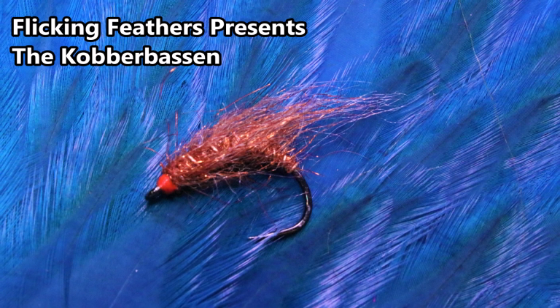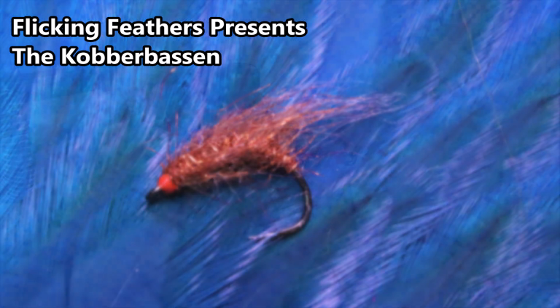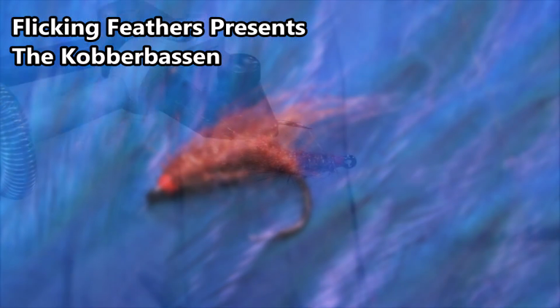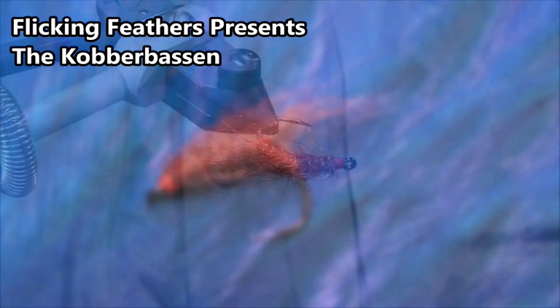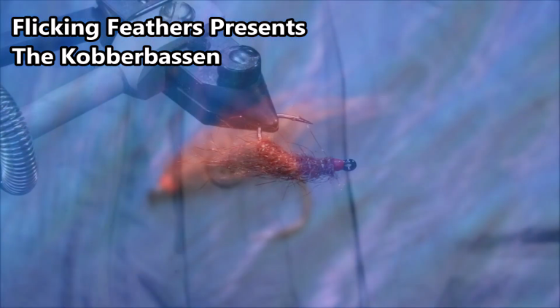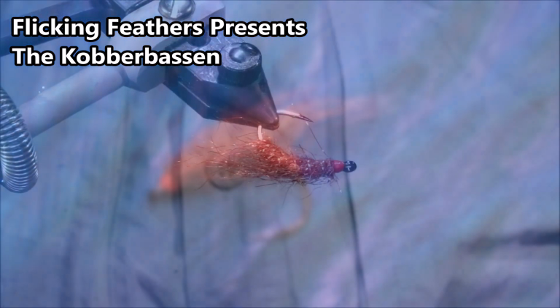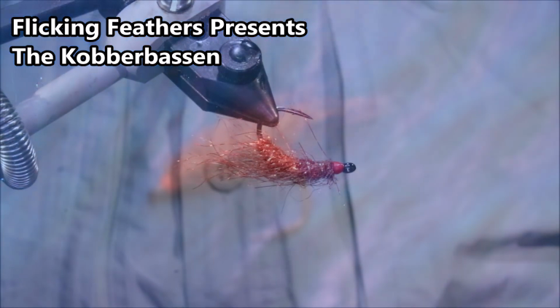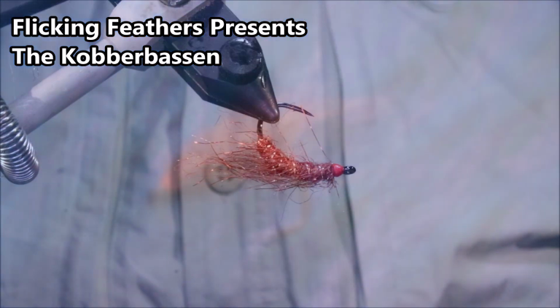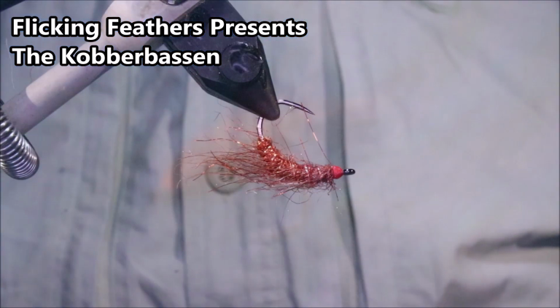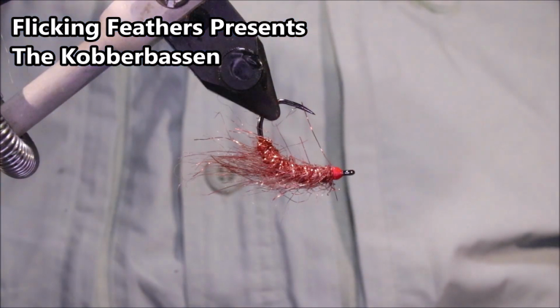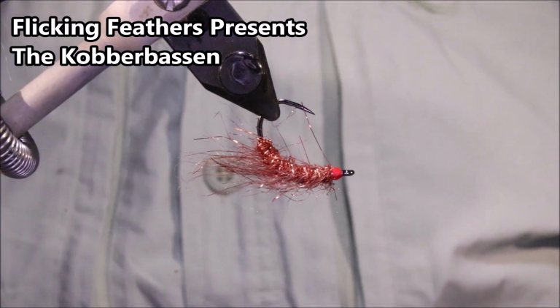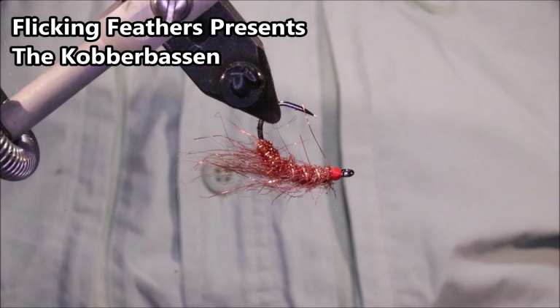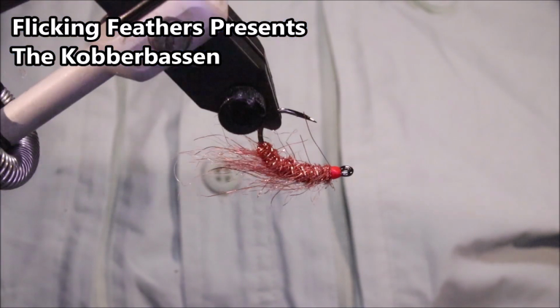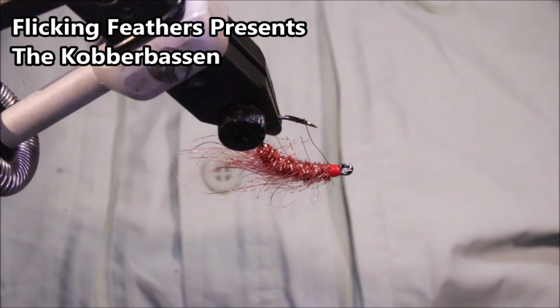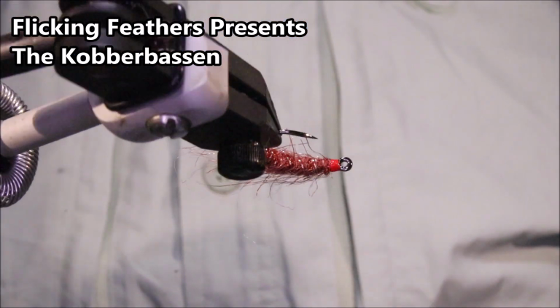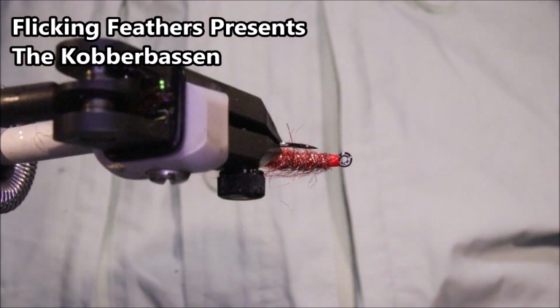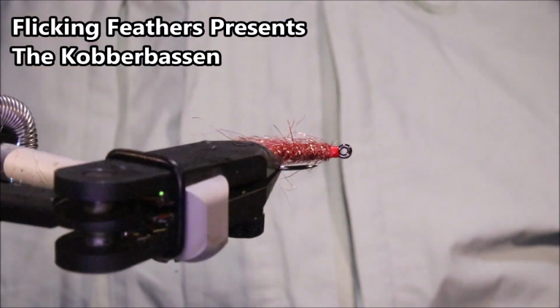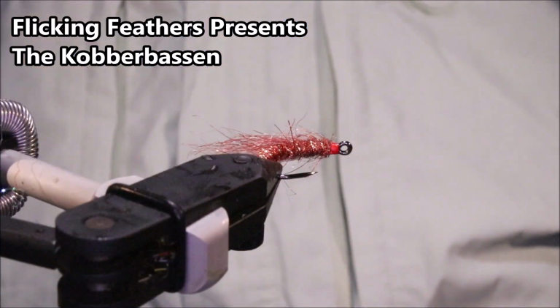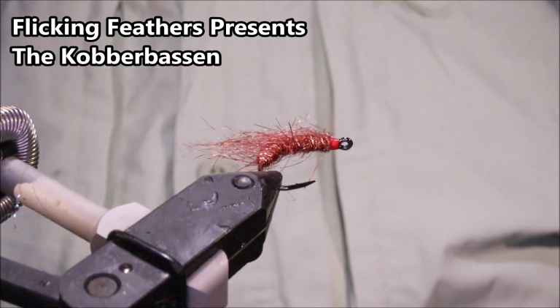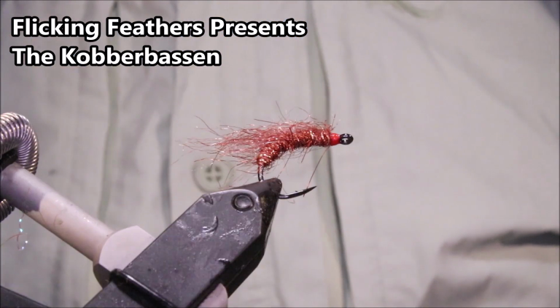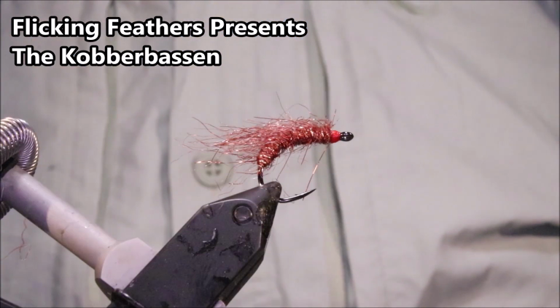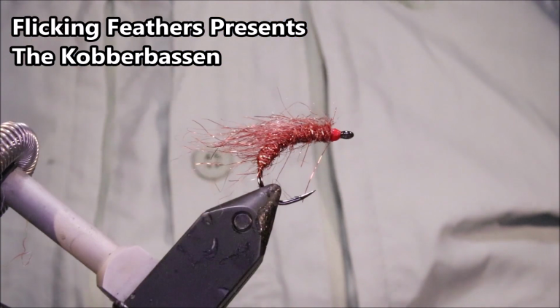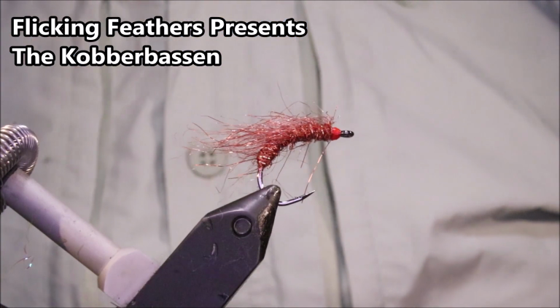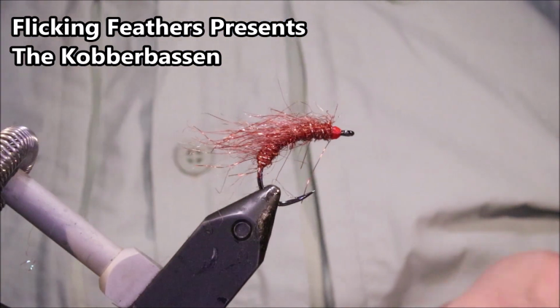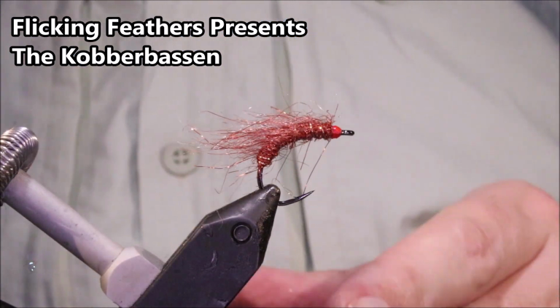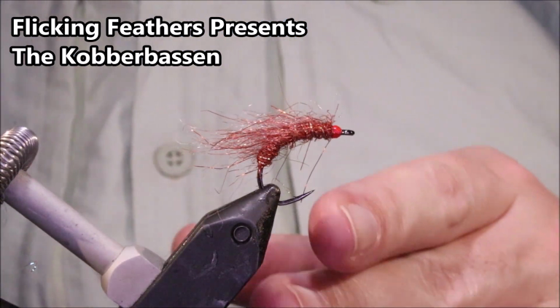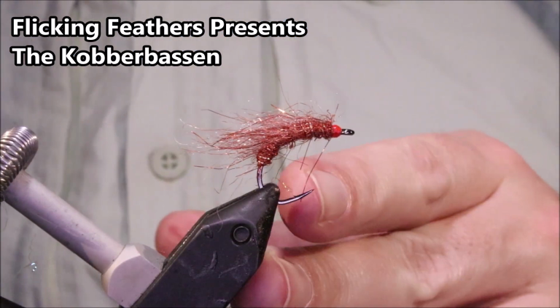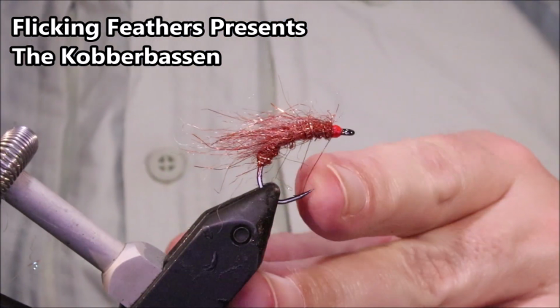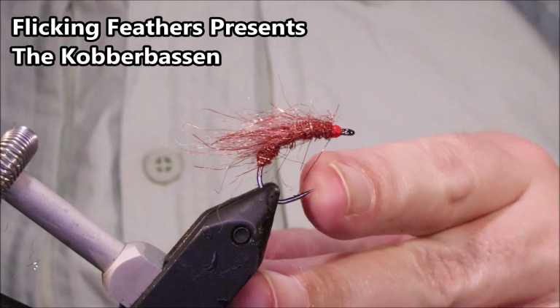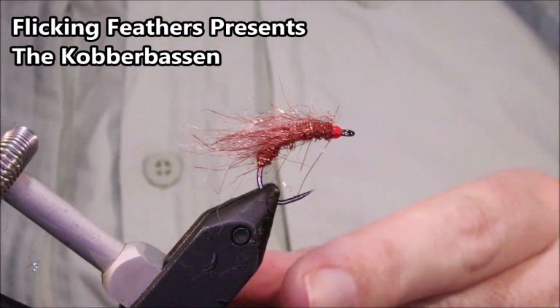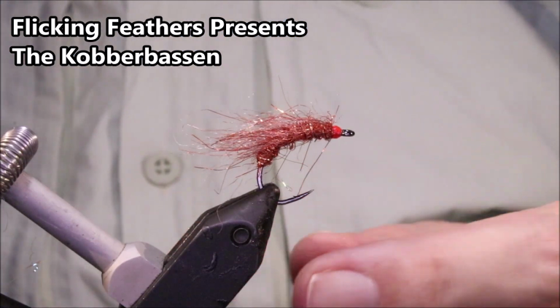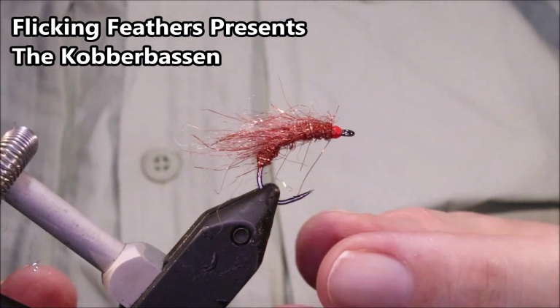Hi everybody, Martin at Flickin' Feathers again today, and I'm tying the Copper Bassin.